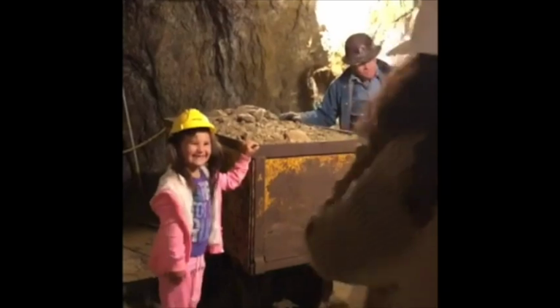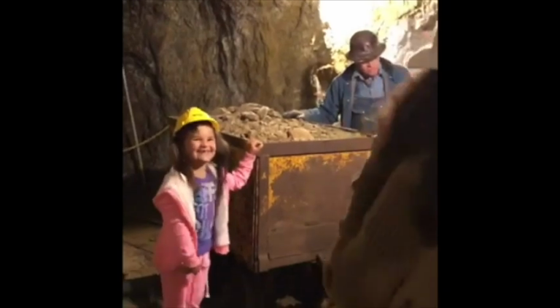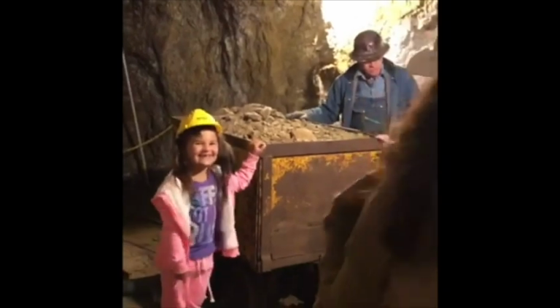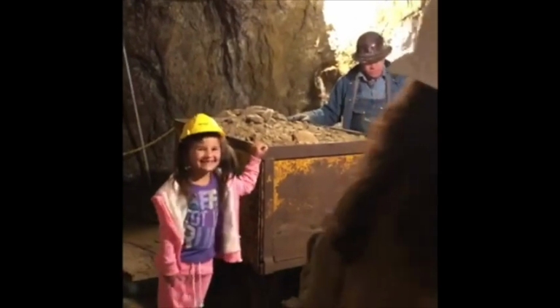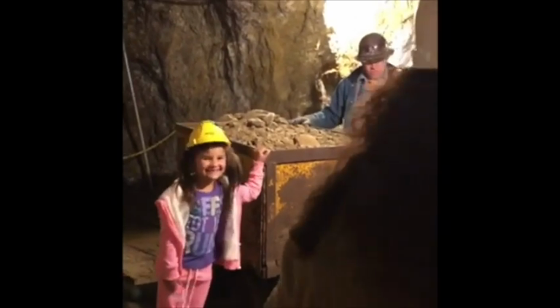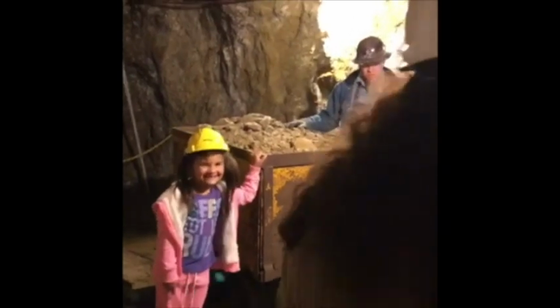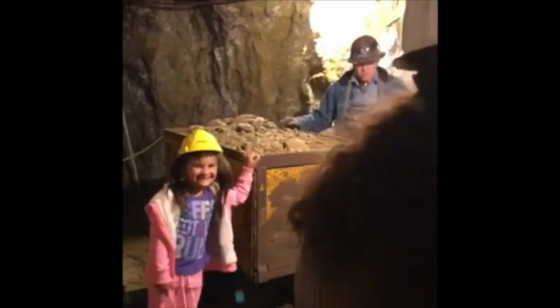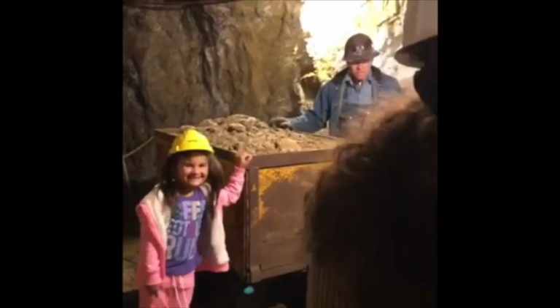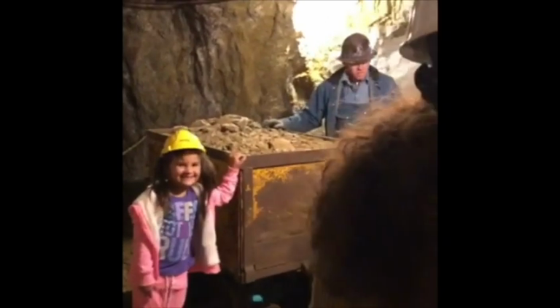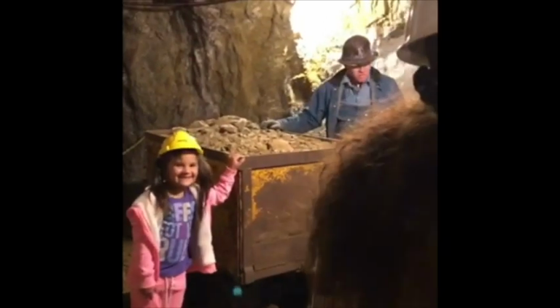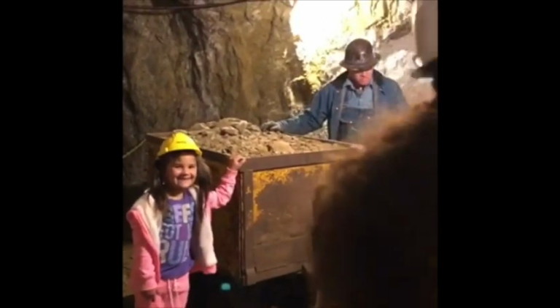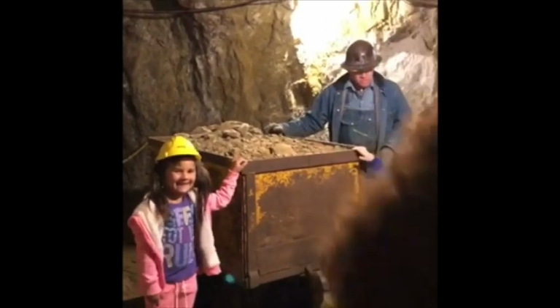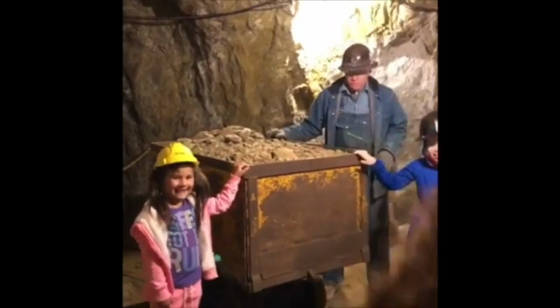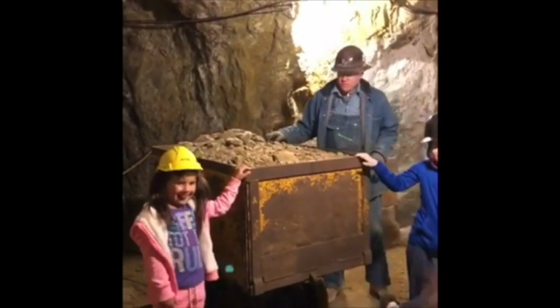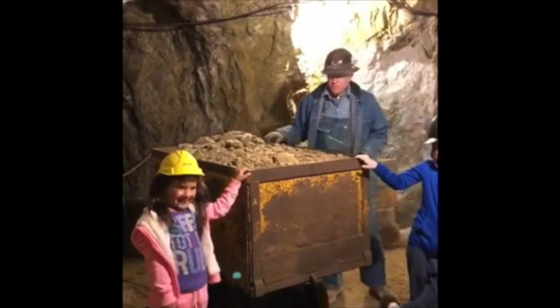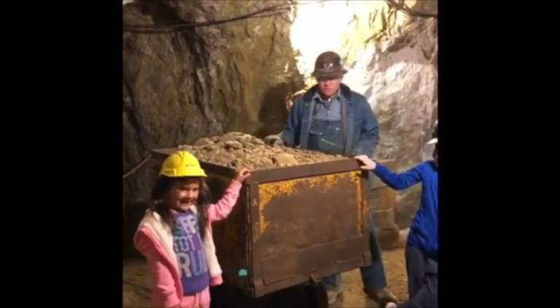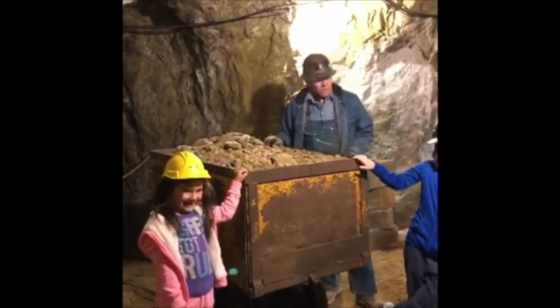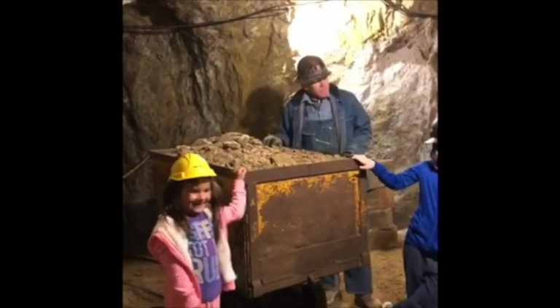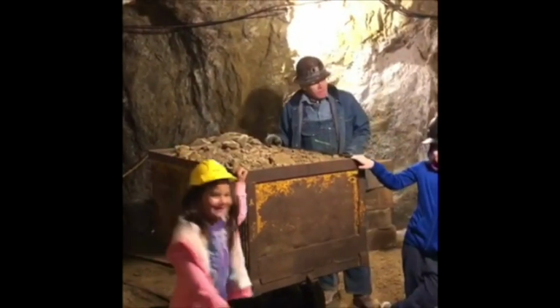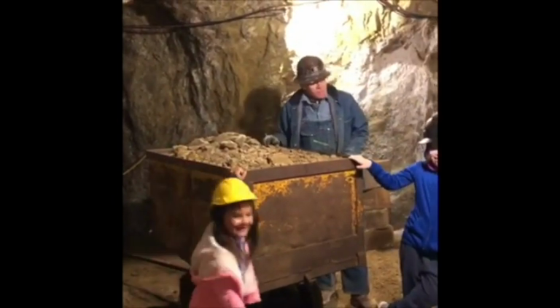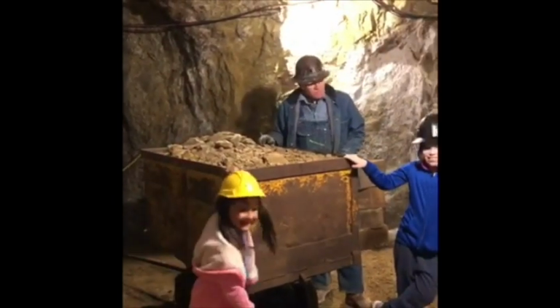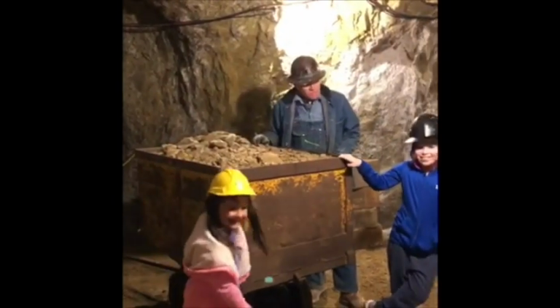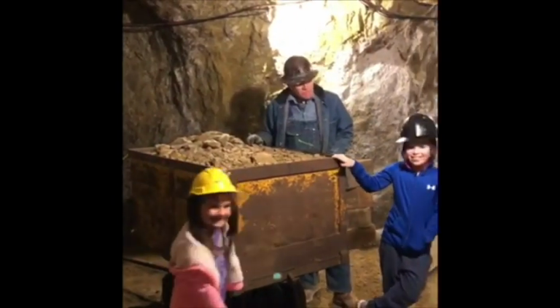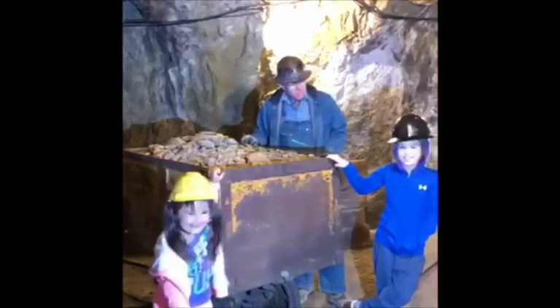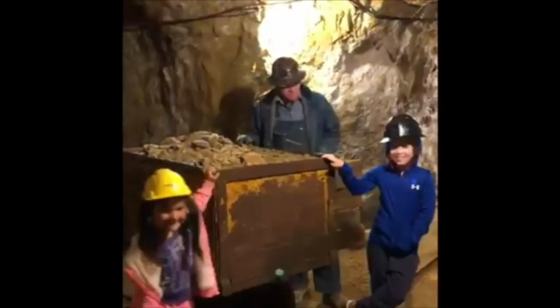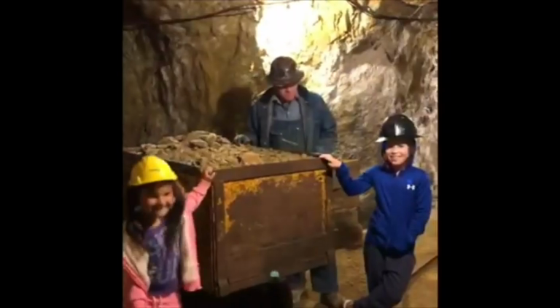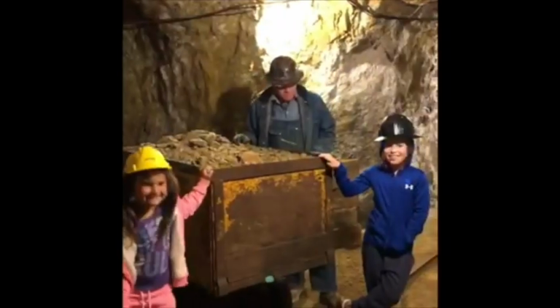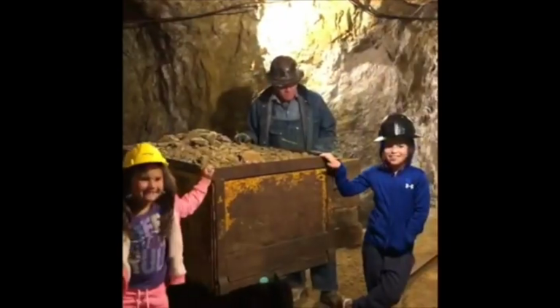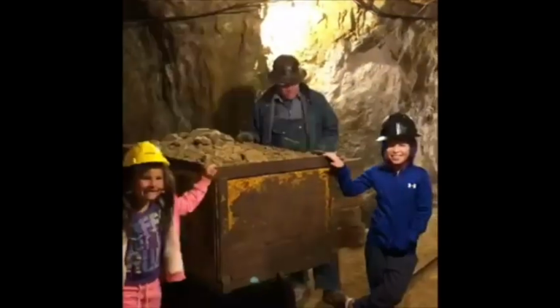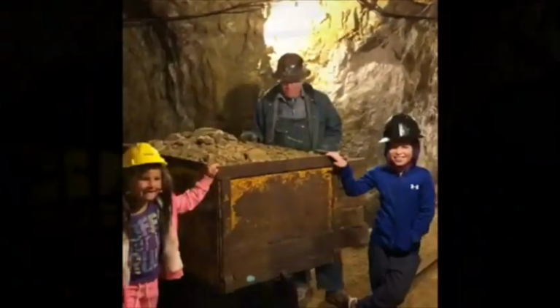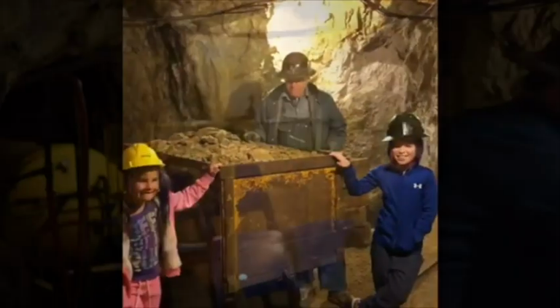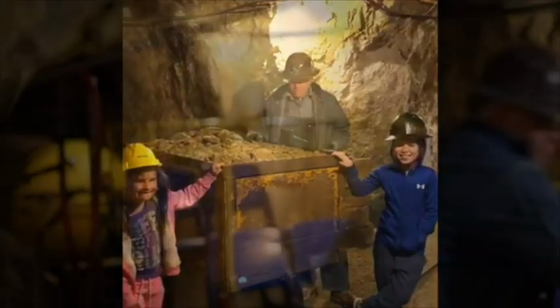Years ago they used donkeys down in the mines to pull these ore cars around. And once they brought a donkey down into the mine, they left them down there.